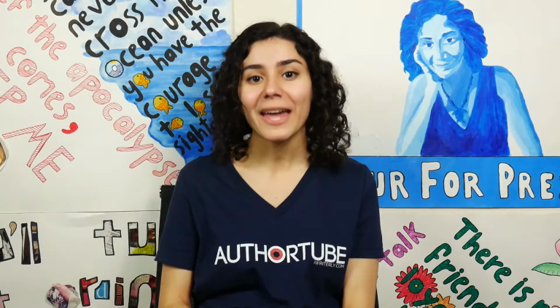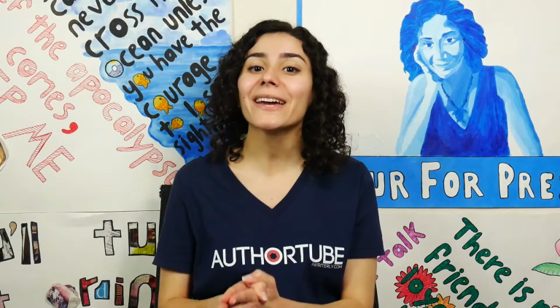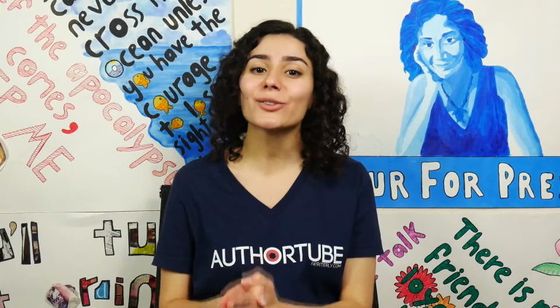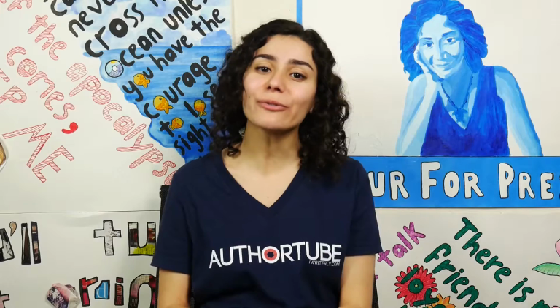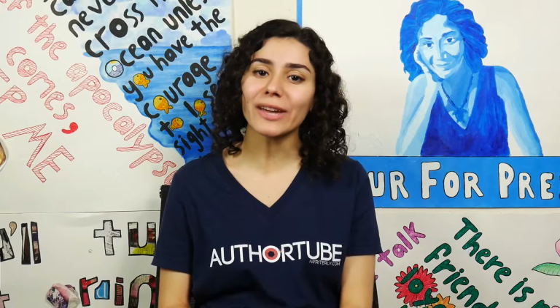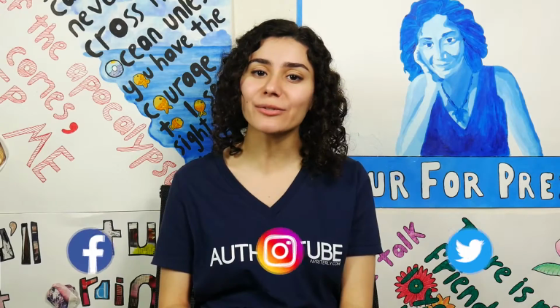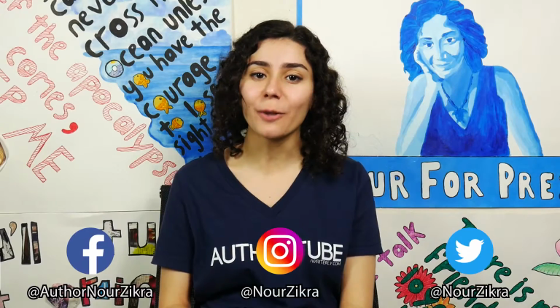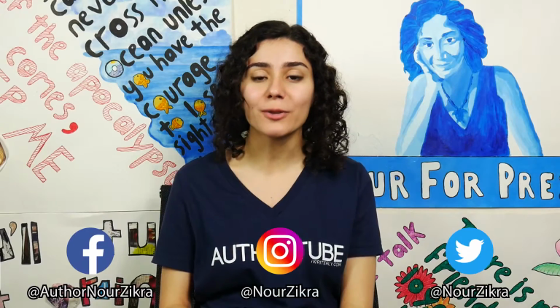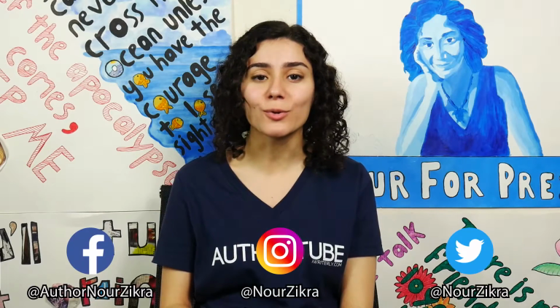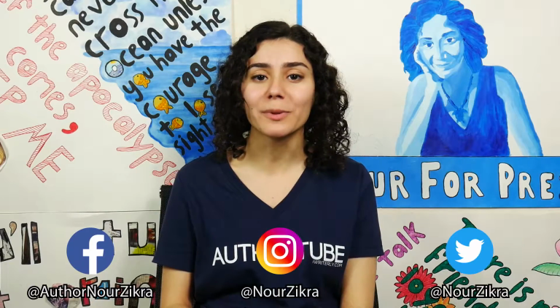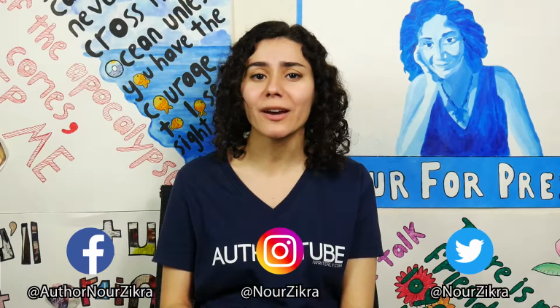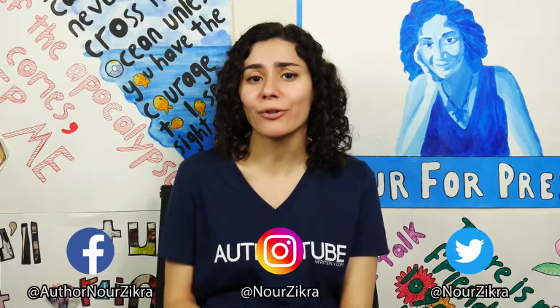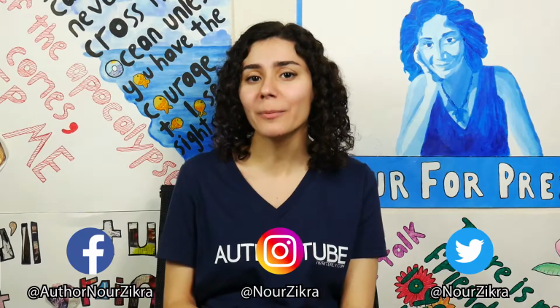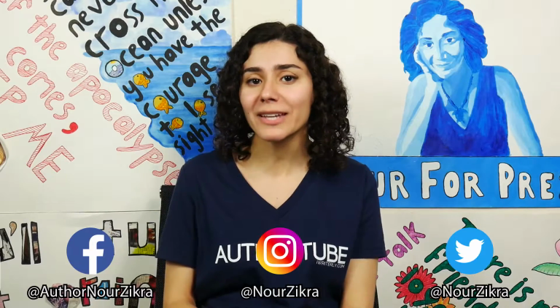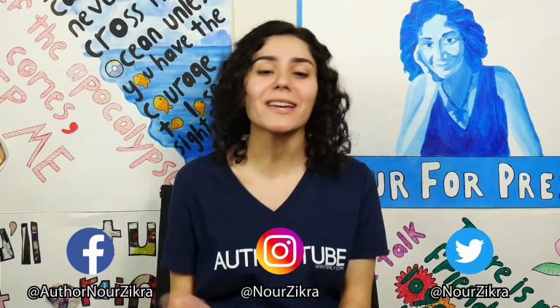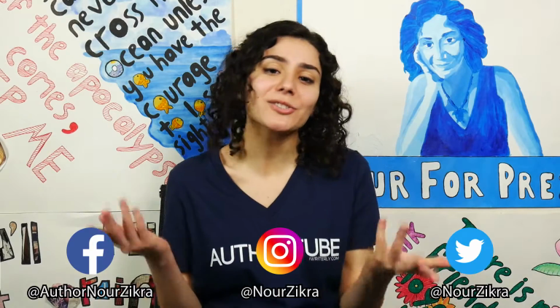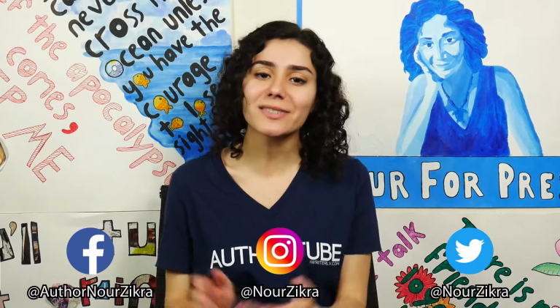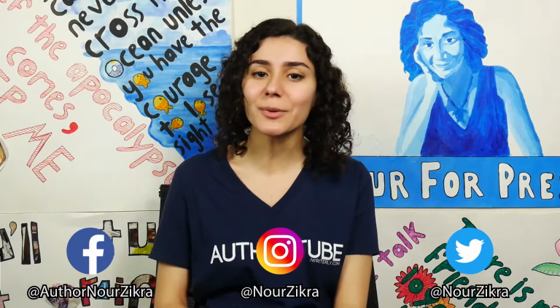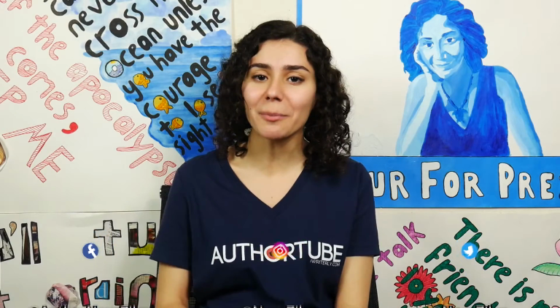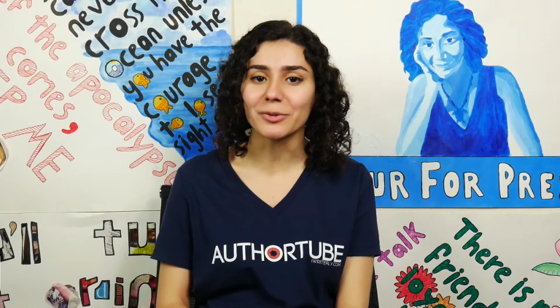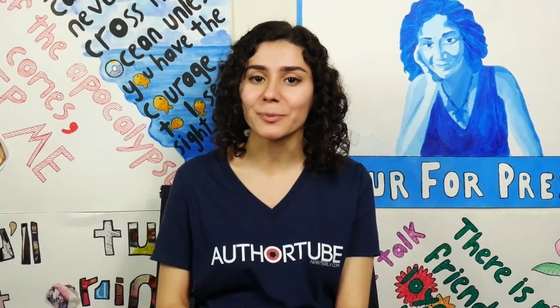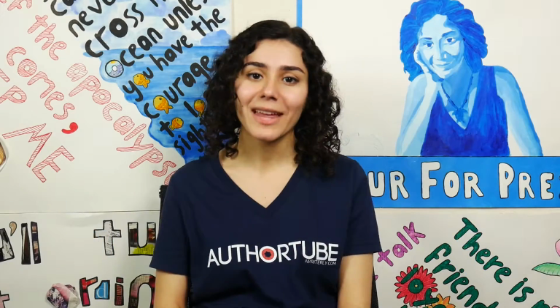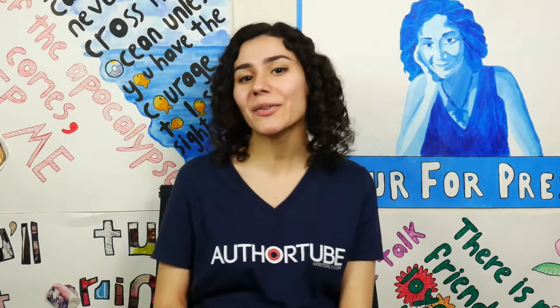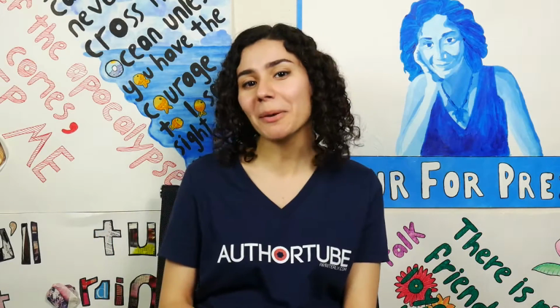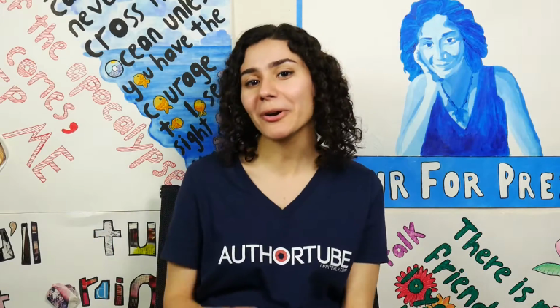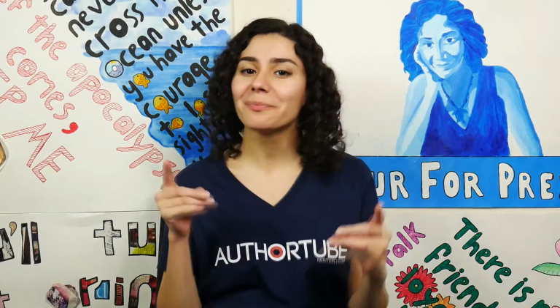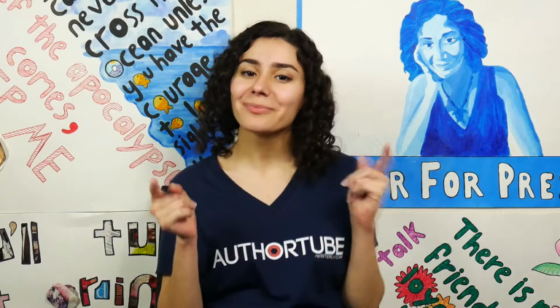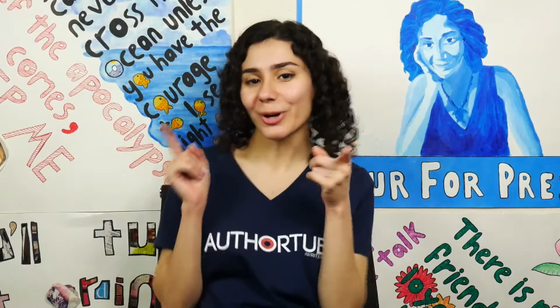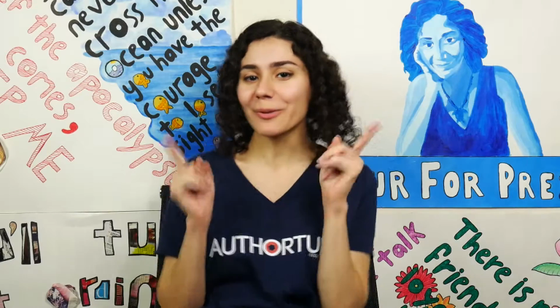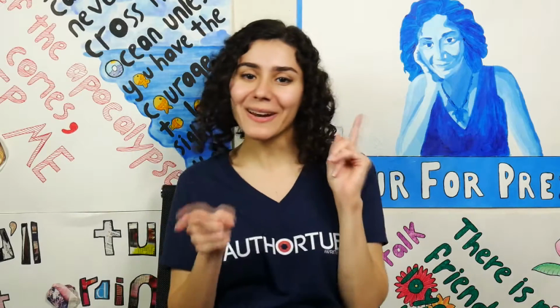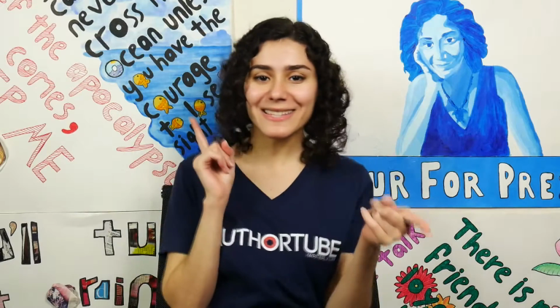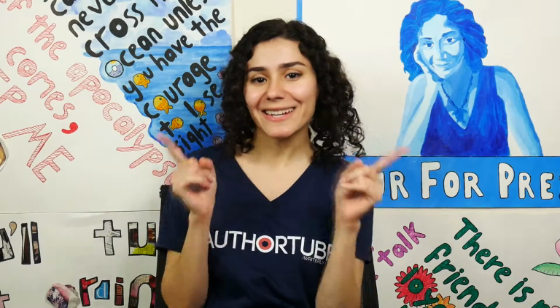Don't forget to follow me on social media for updates and just to see what I'm up to. And remember — Noor for President!